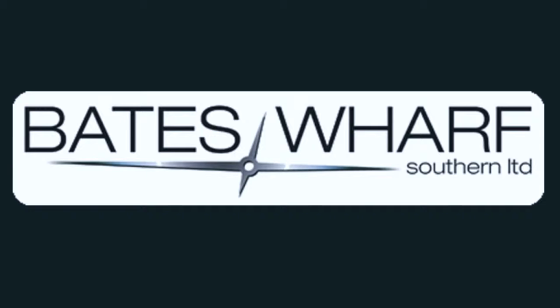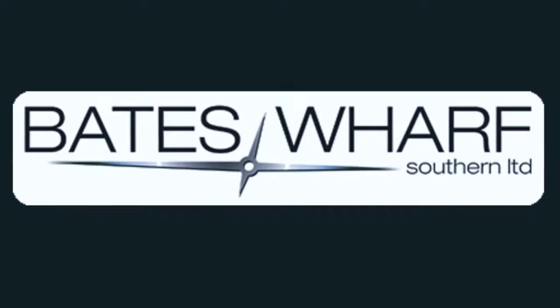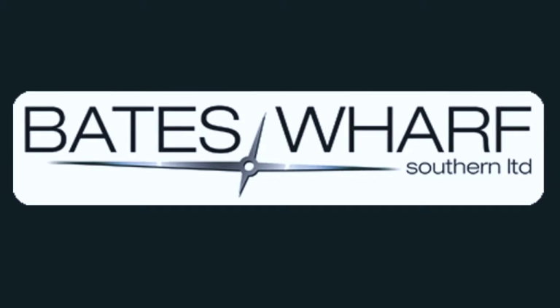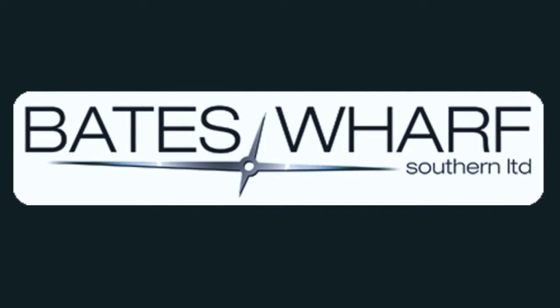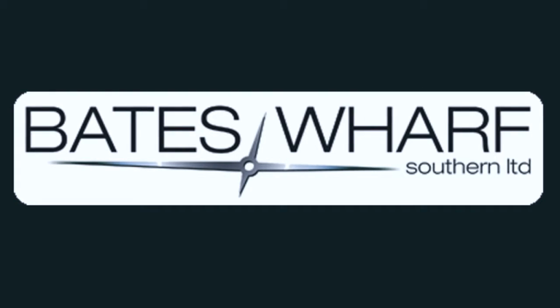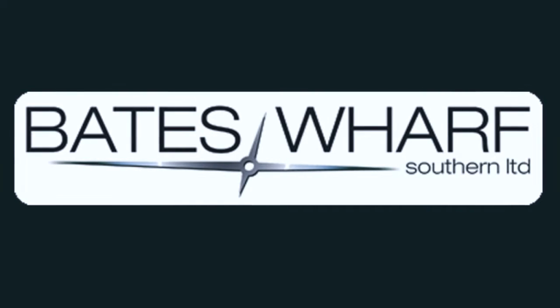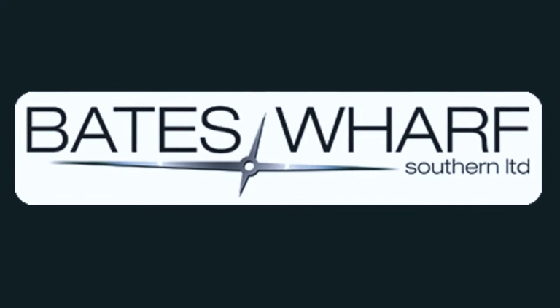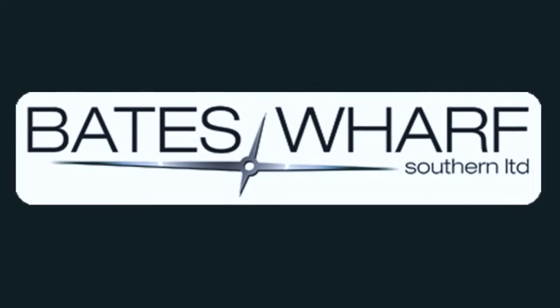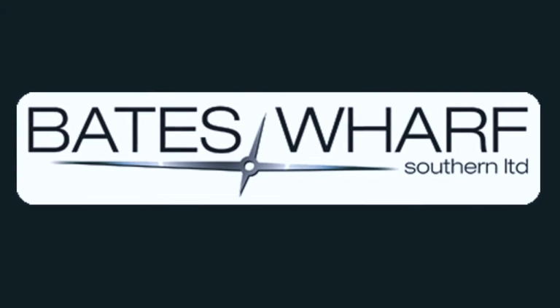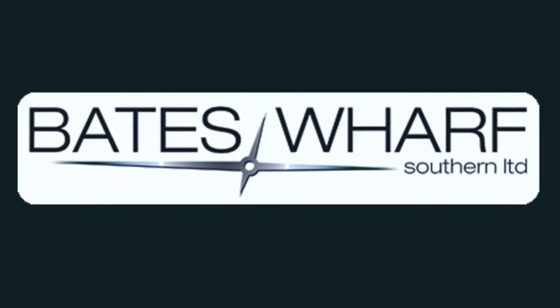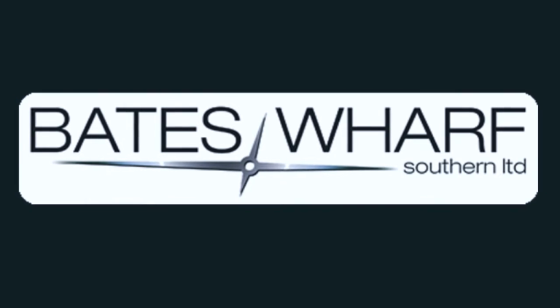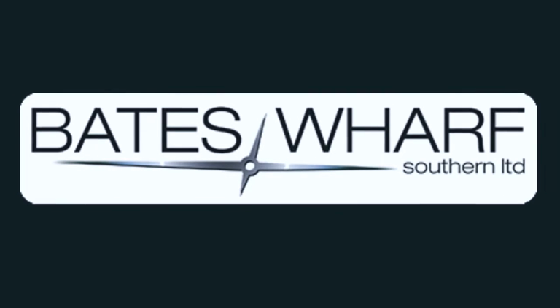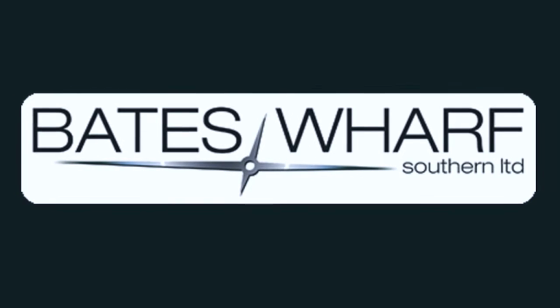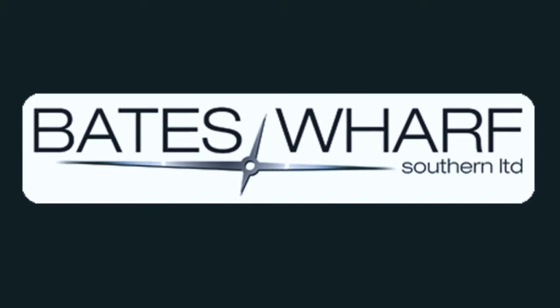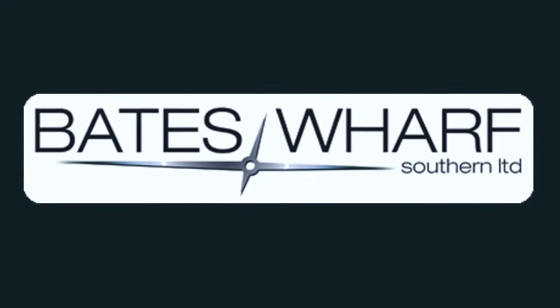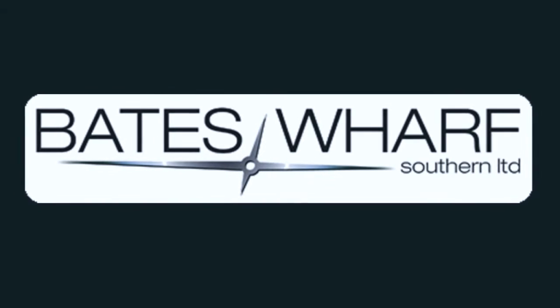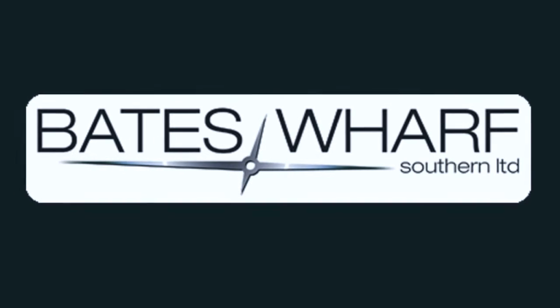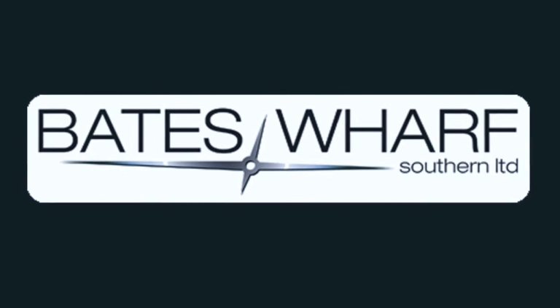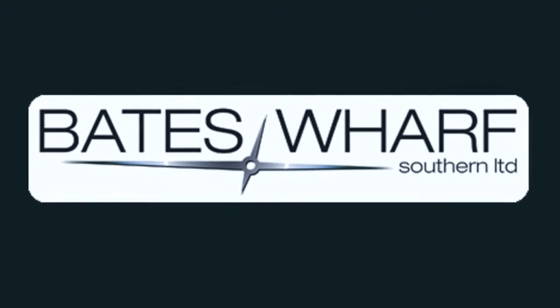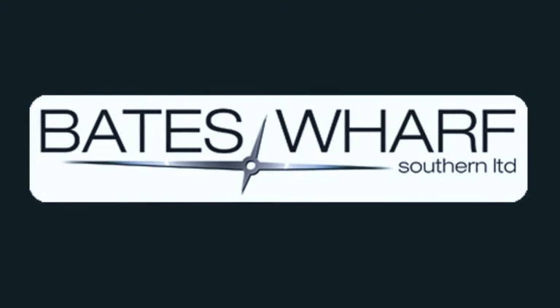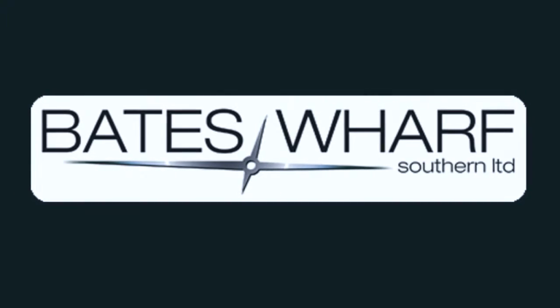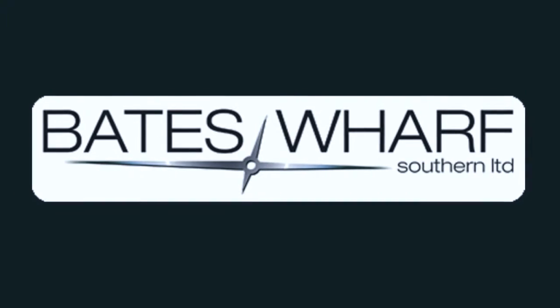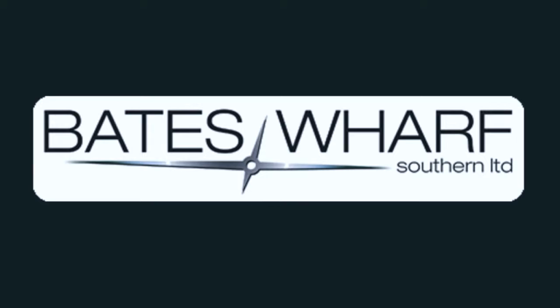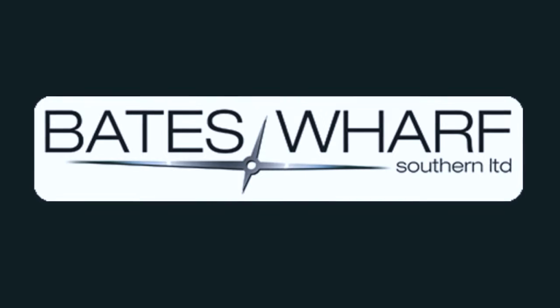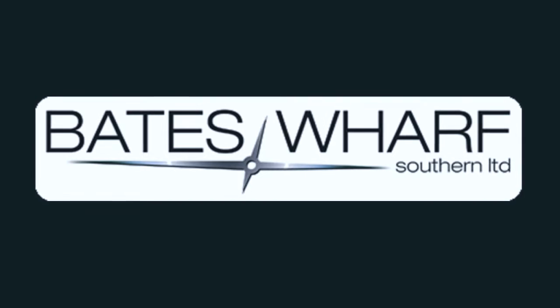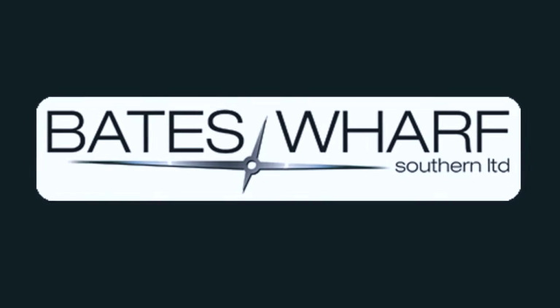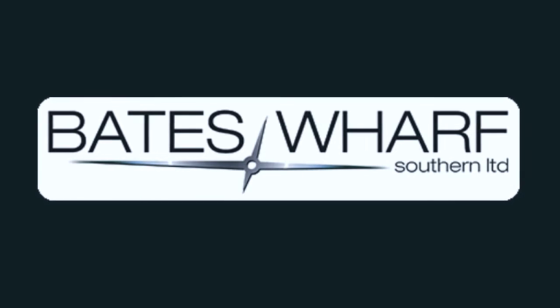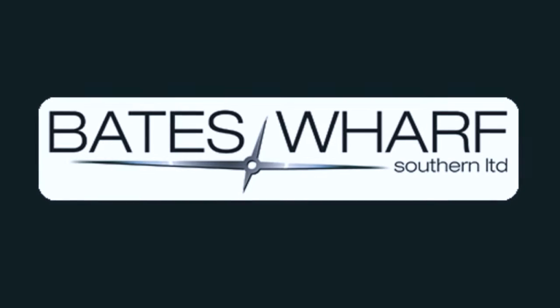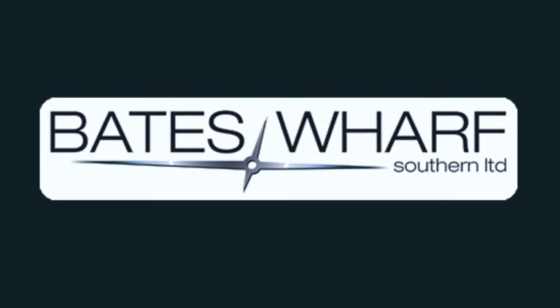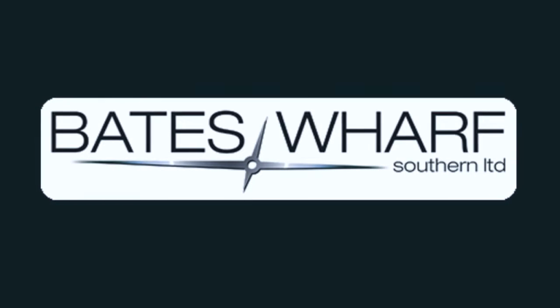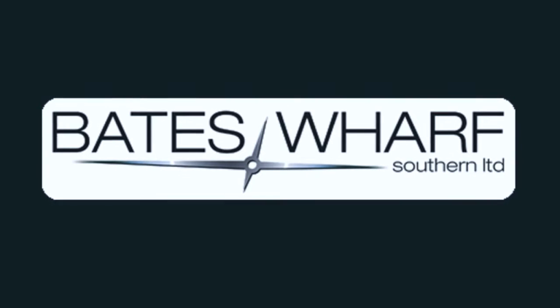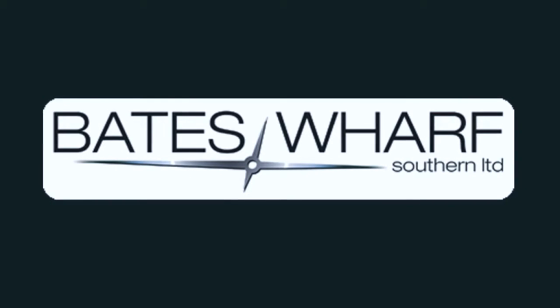Hello, my name is Alan Knapp. I am the brokerage manager for Bates Wharf at Sovereign Harbour, Eastbourne.